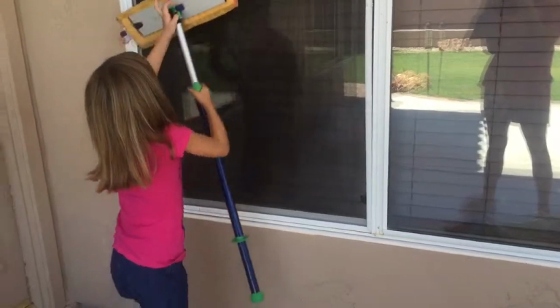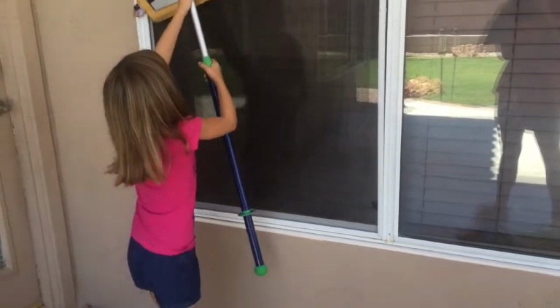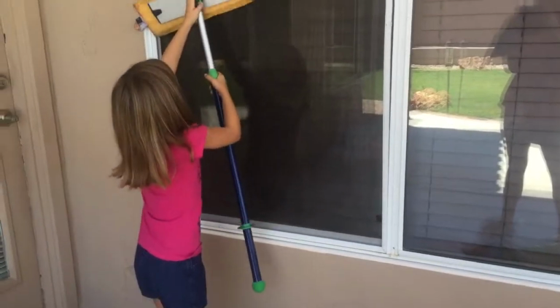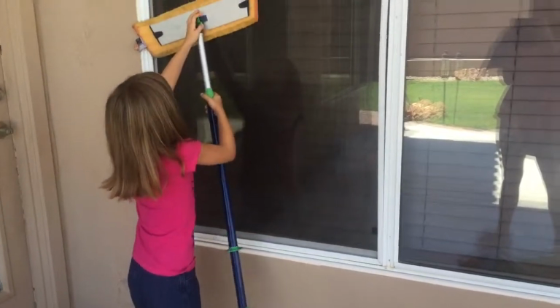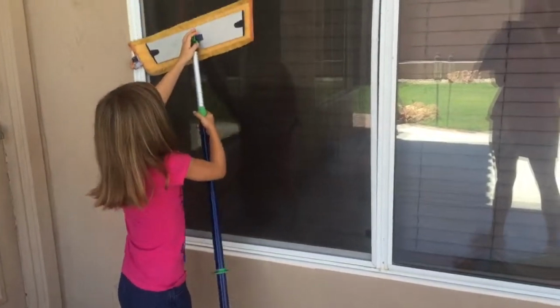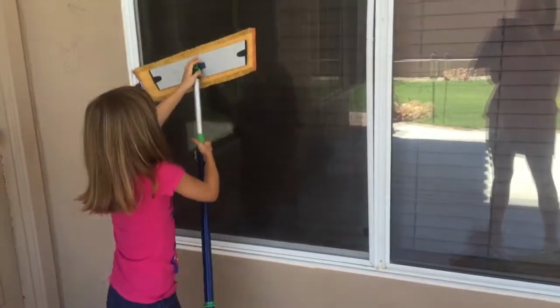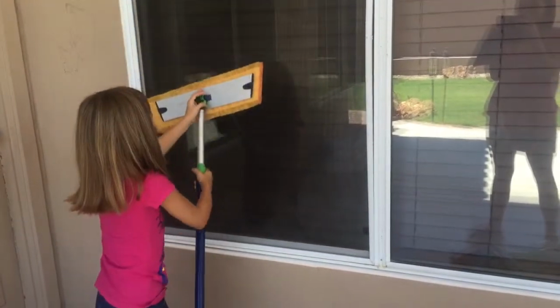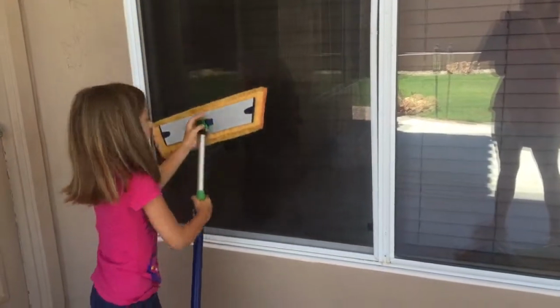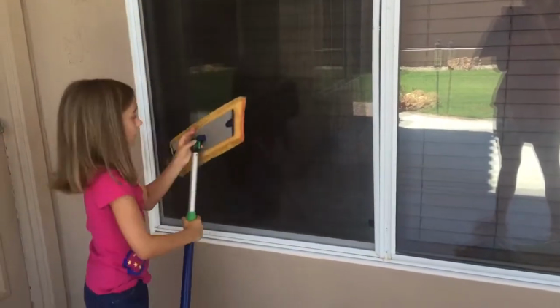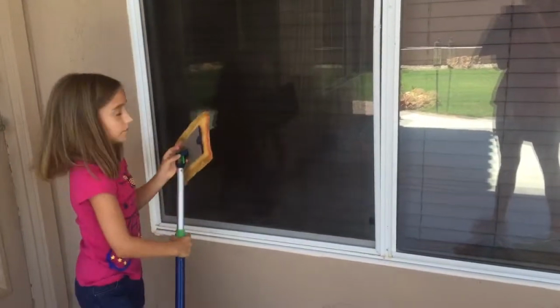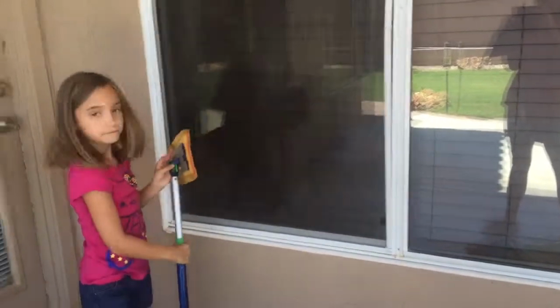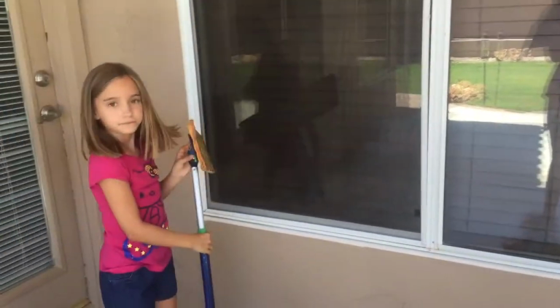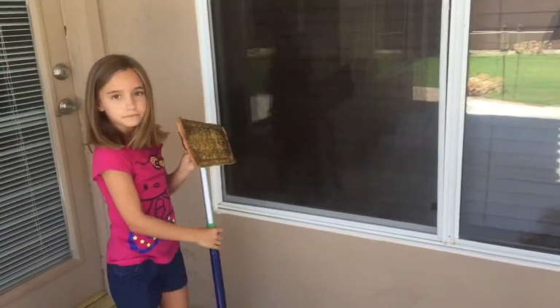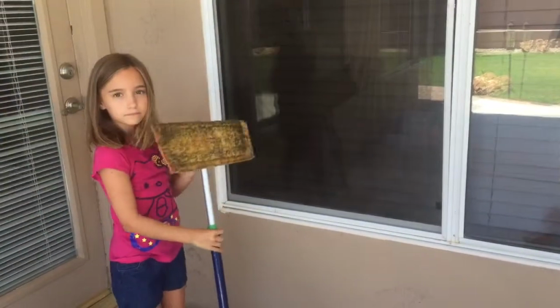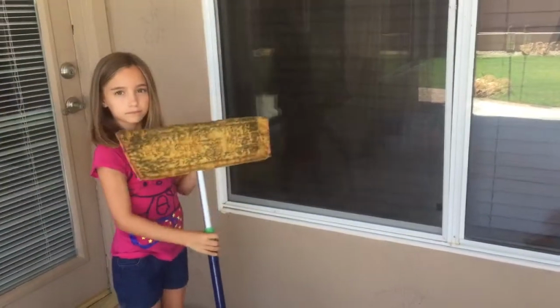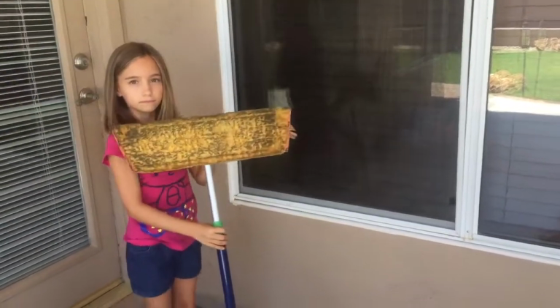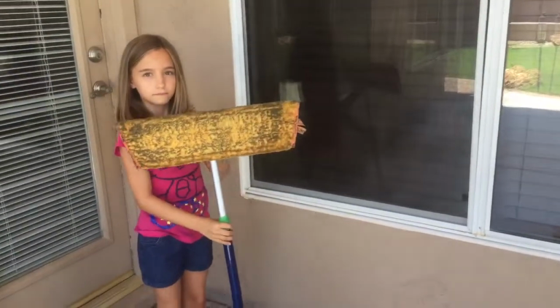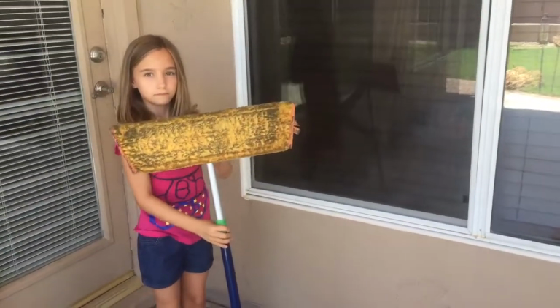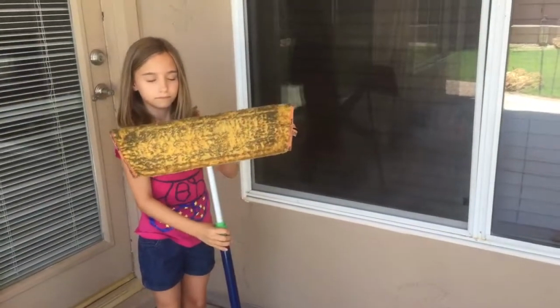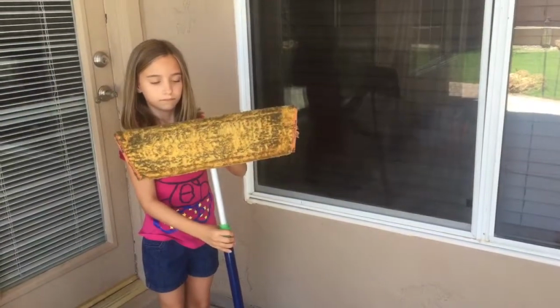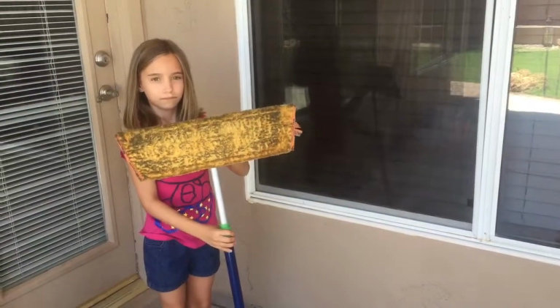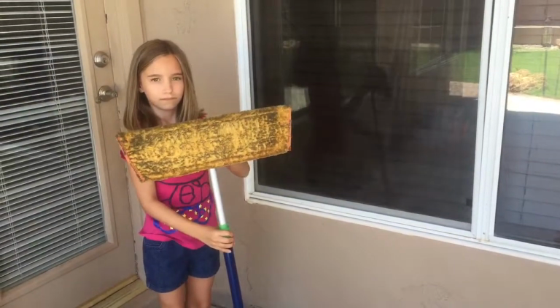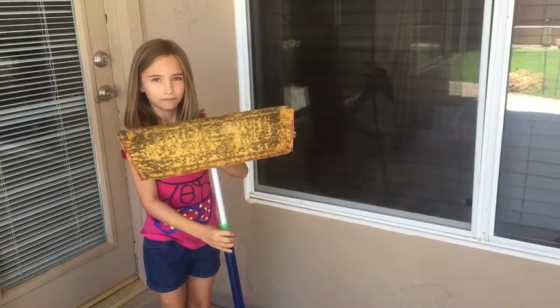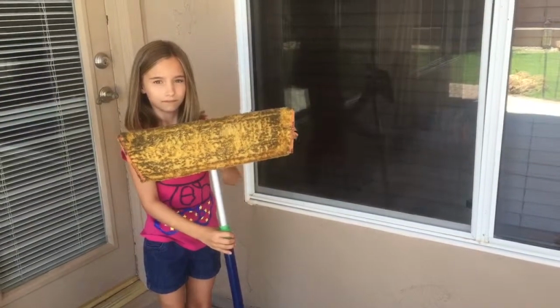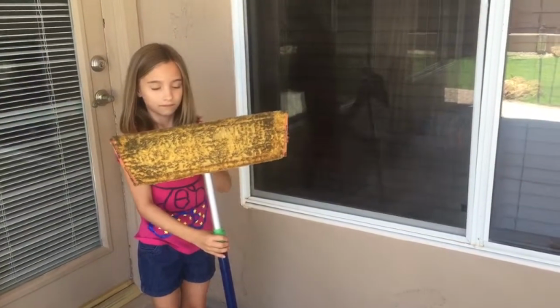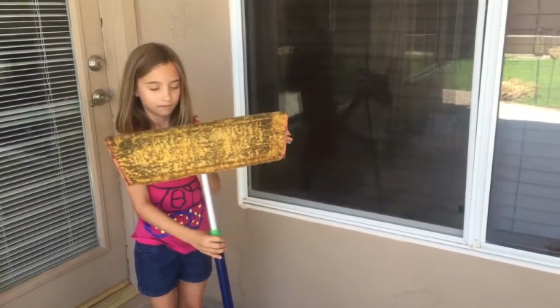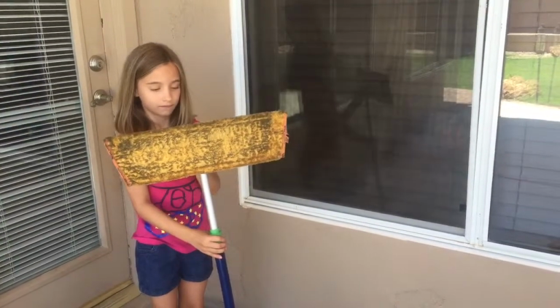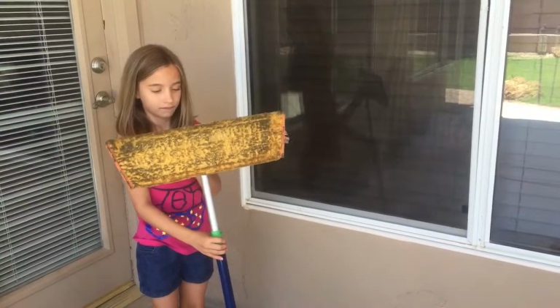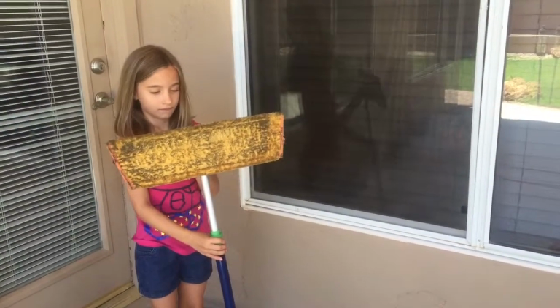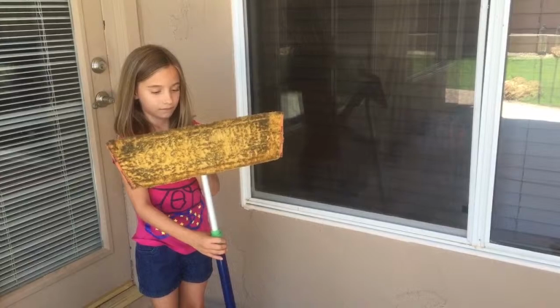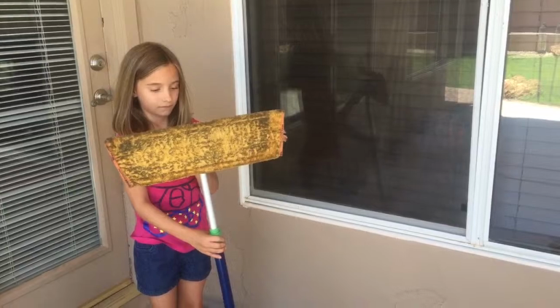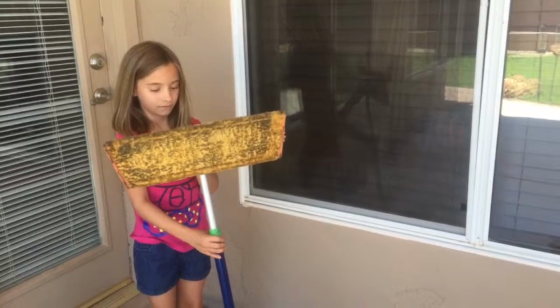Alana, can I see the mop? Nasty! You're gonna want to wash that after.